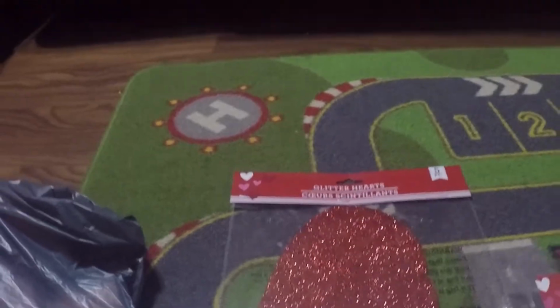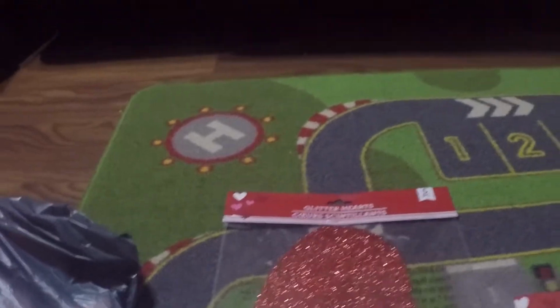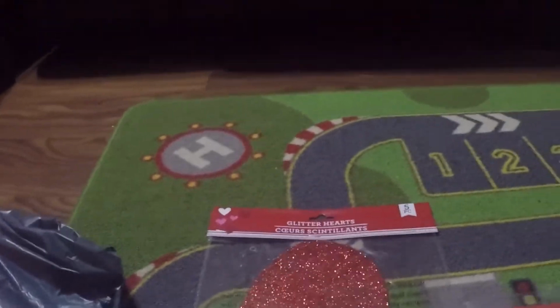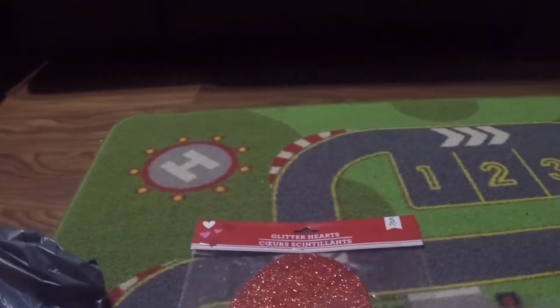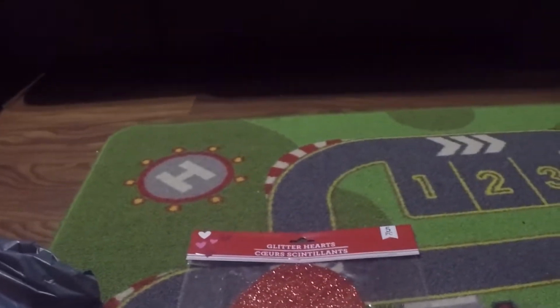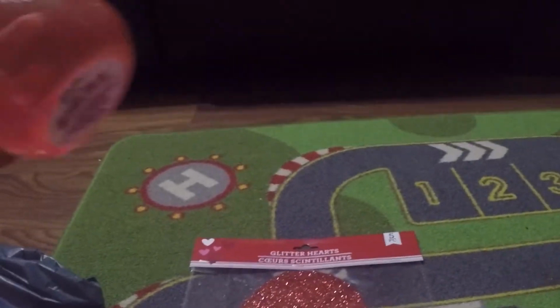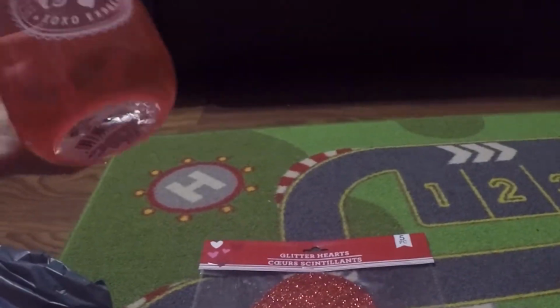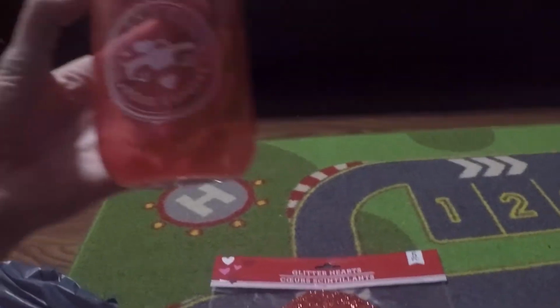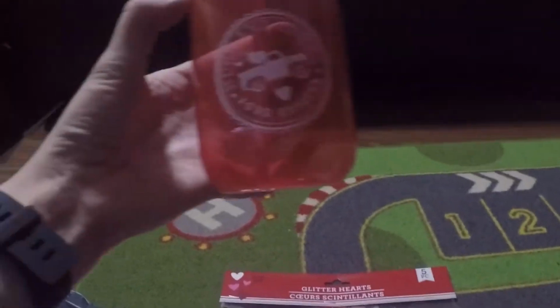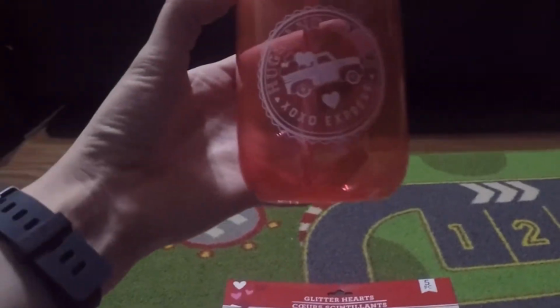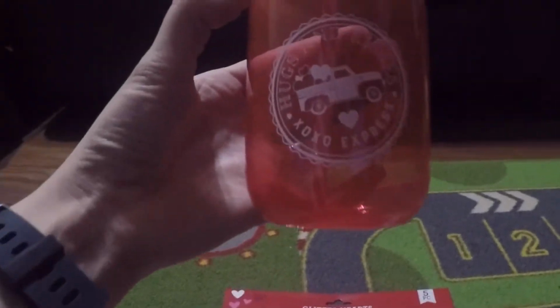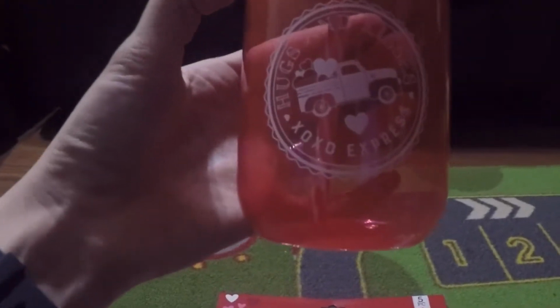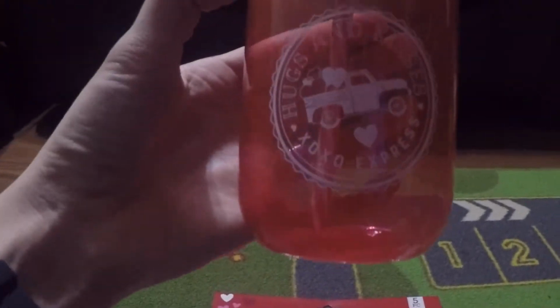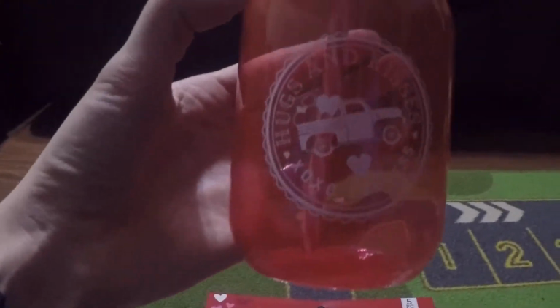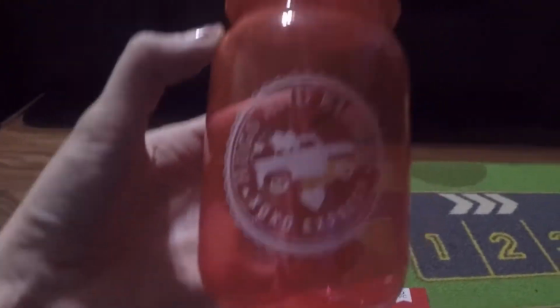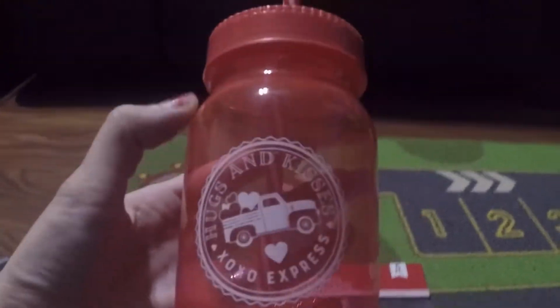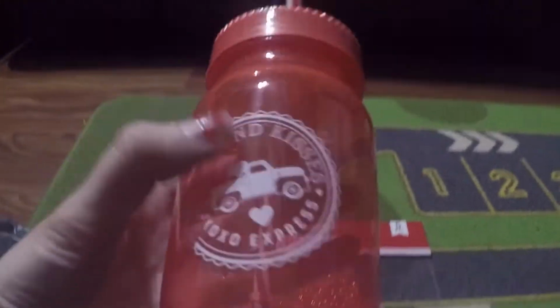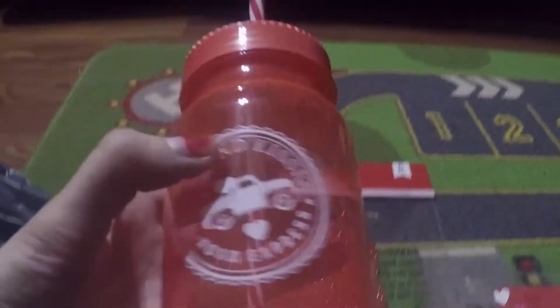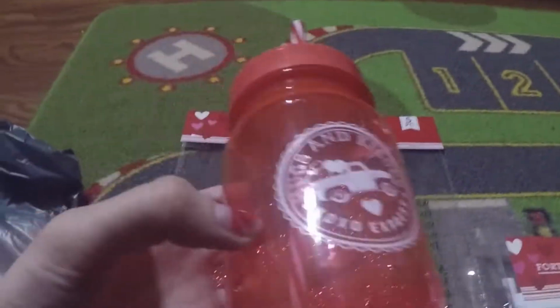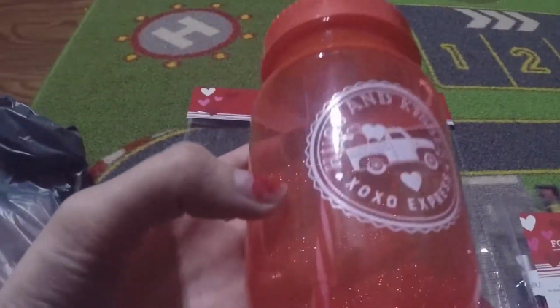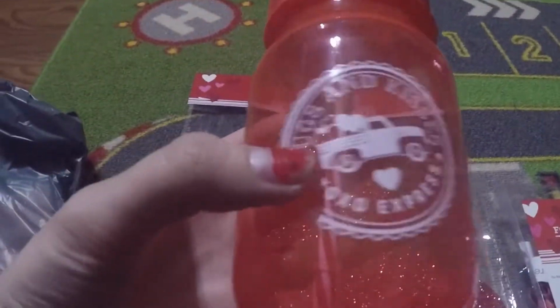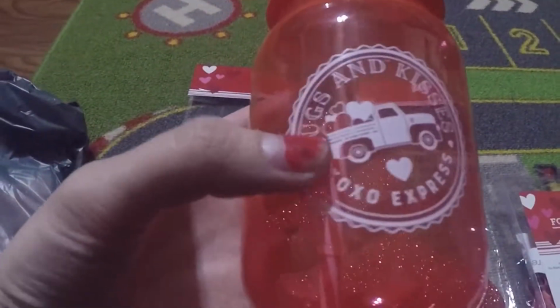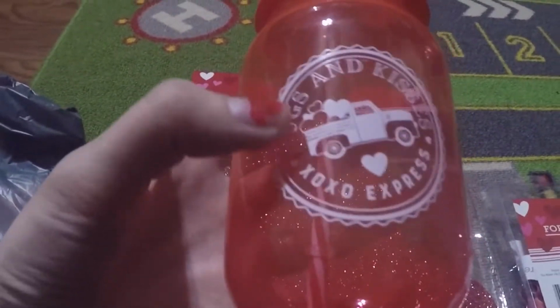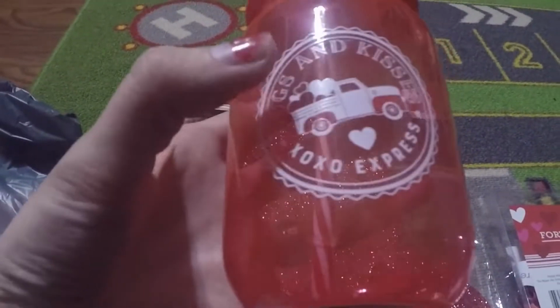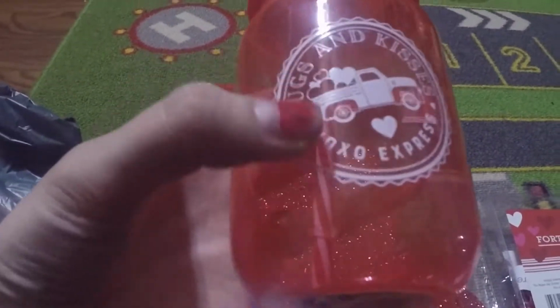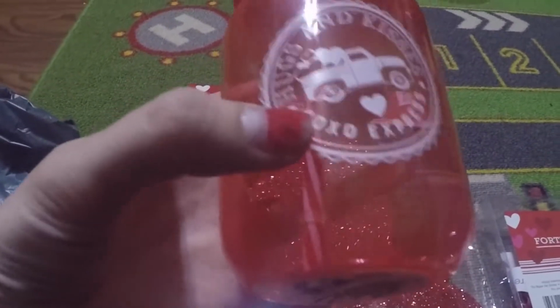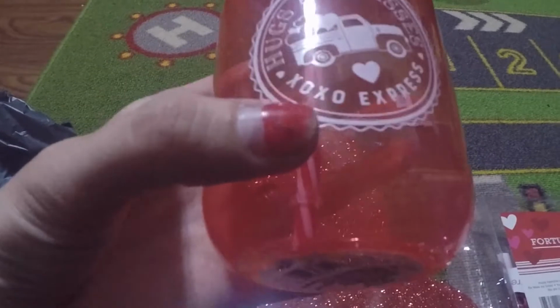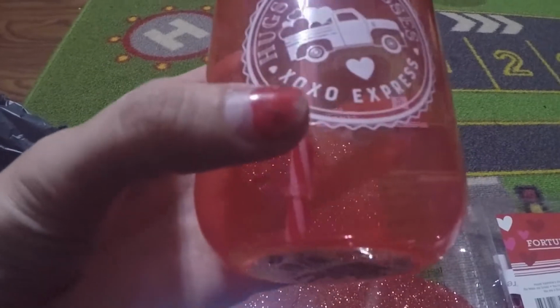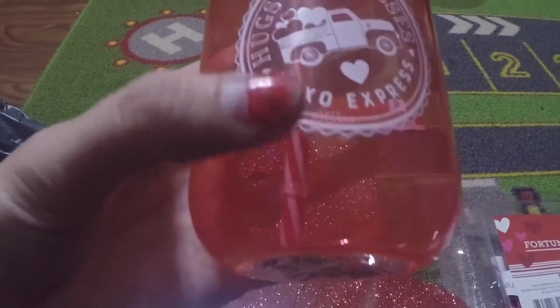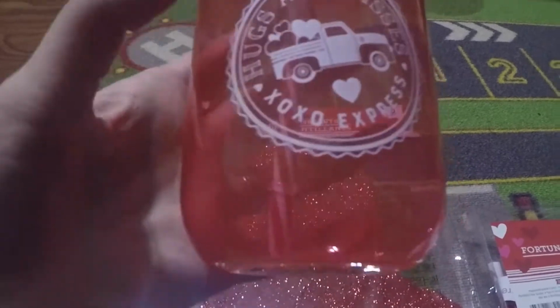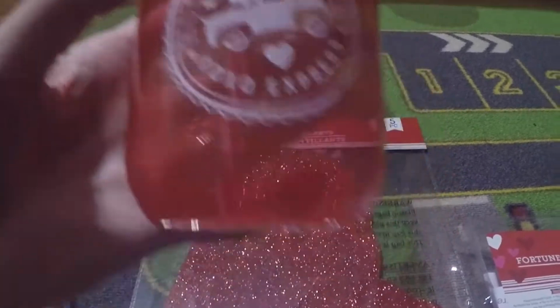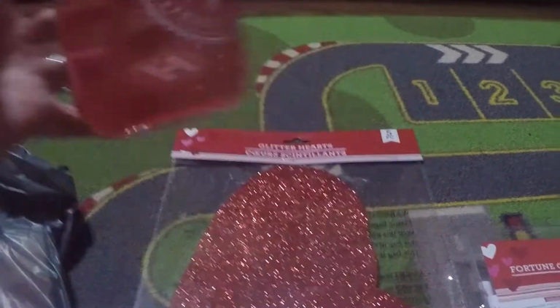I got my daughter this cute little truck. It's hugs and kisses — X's and O's.